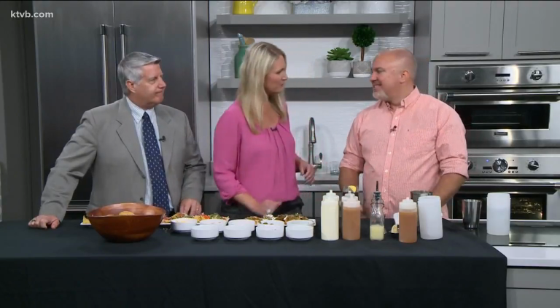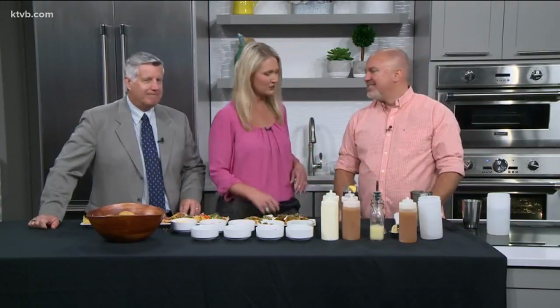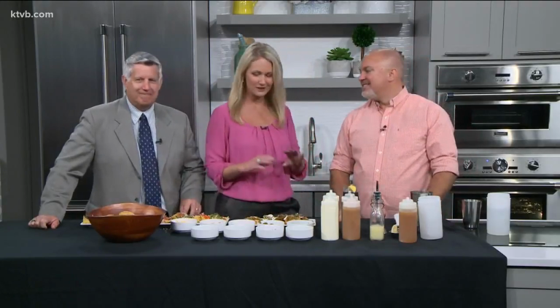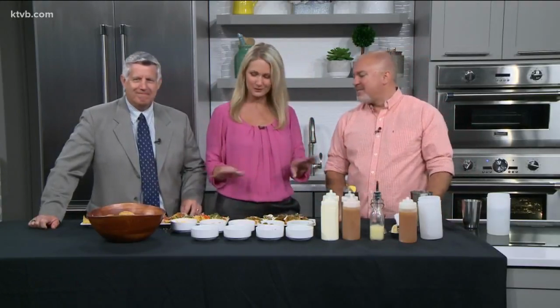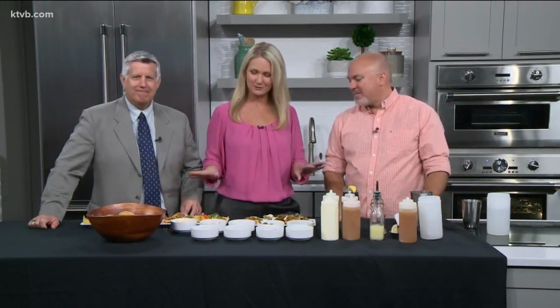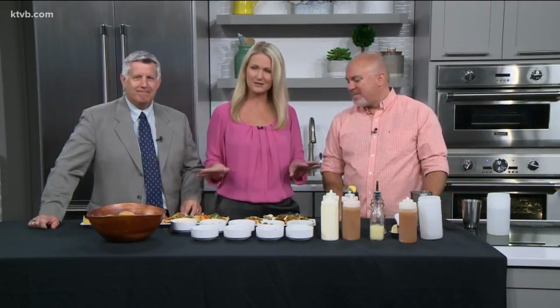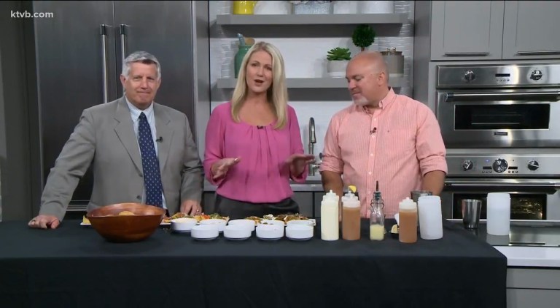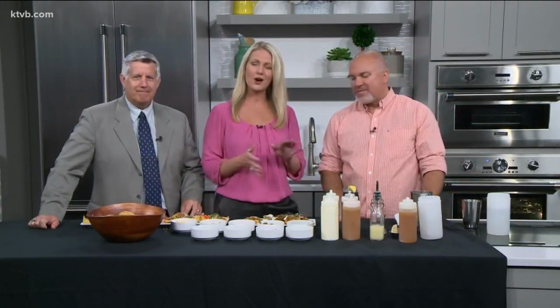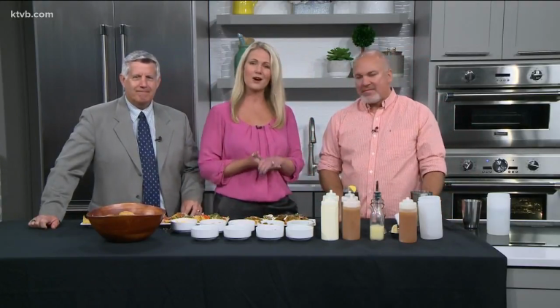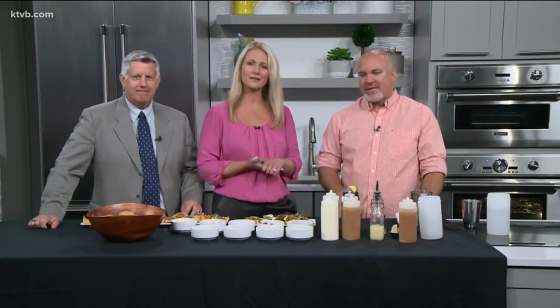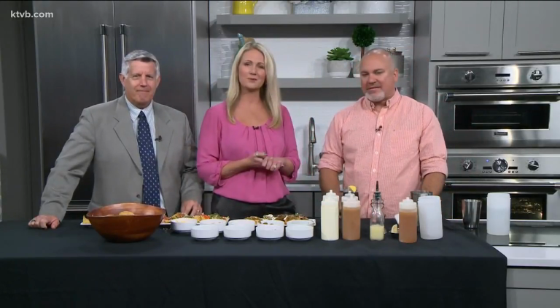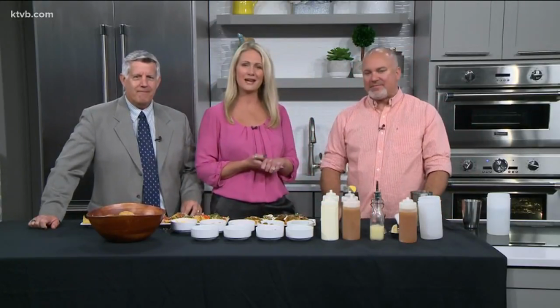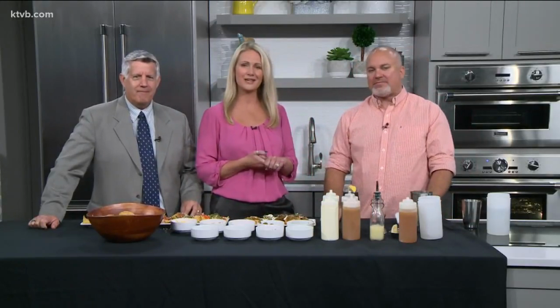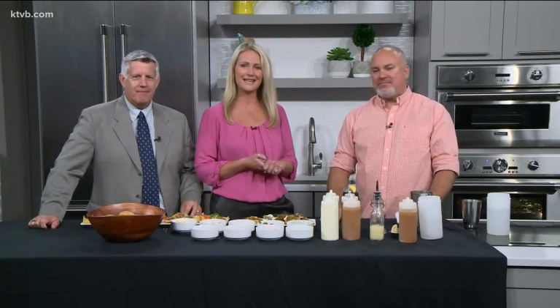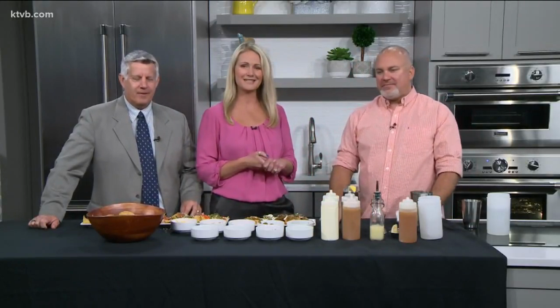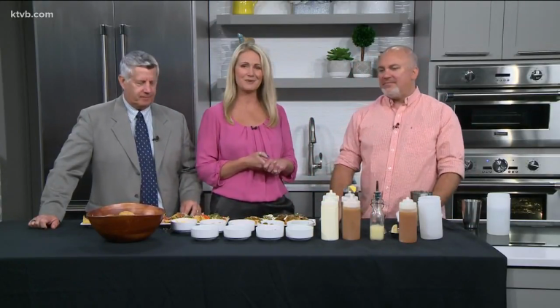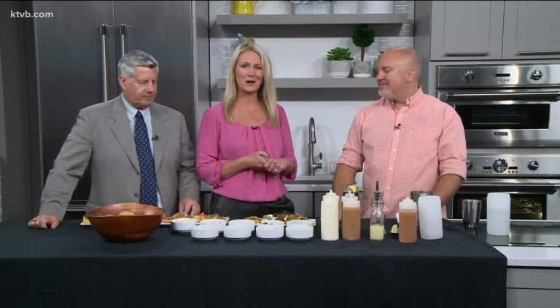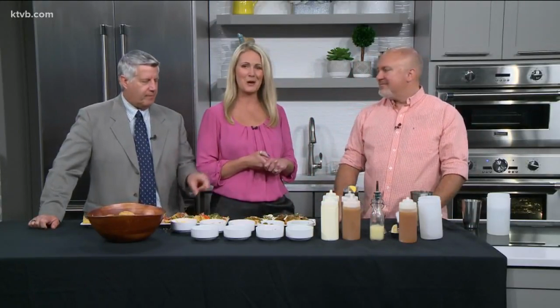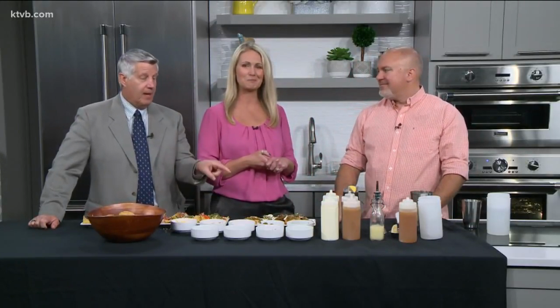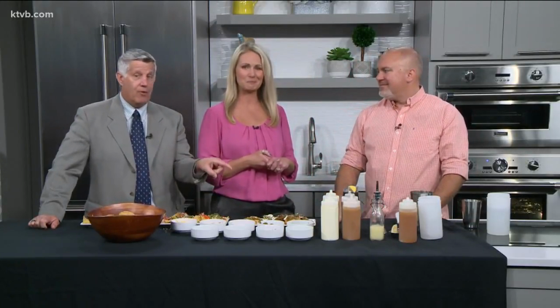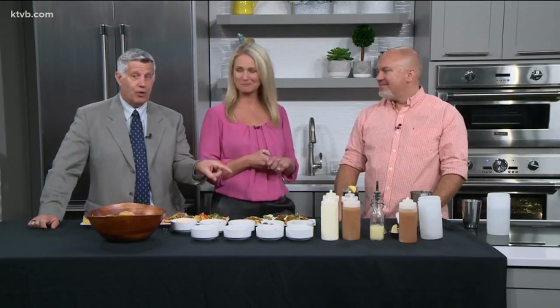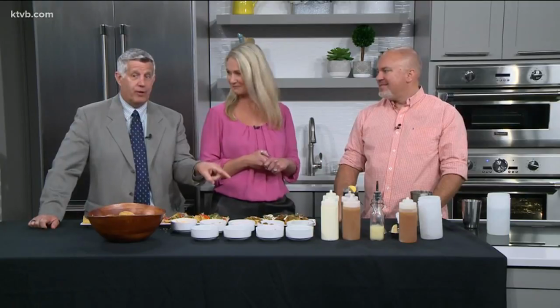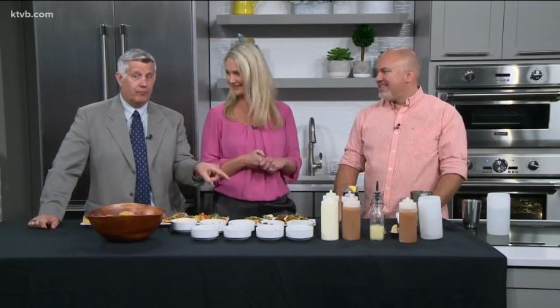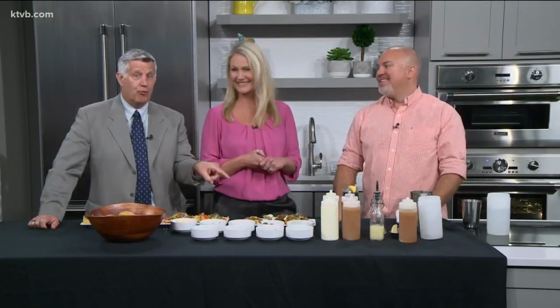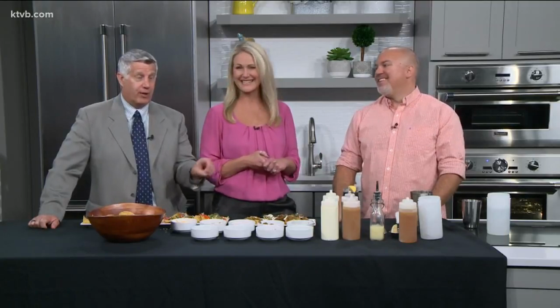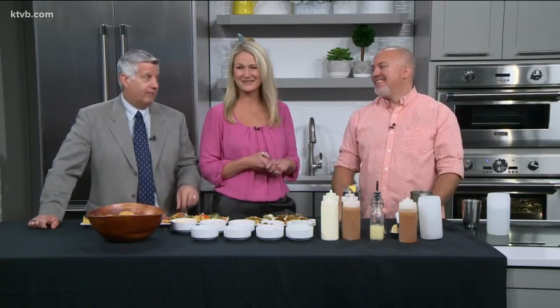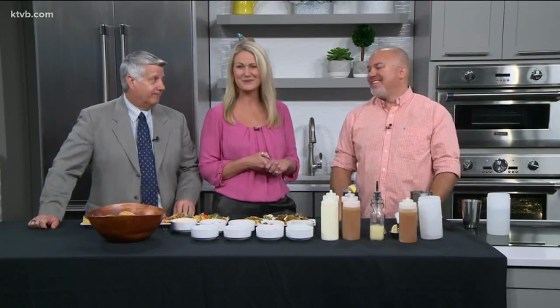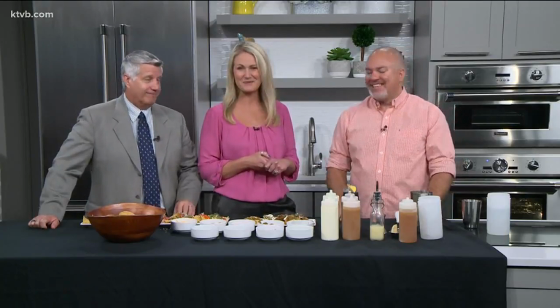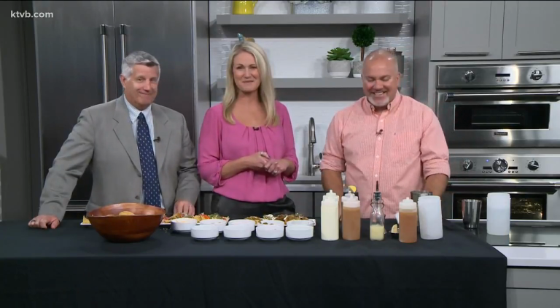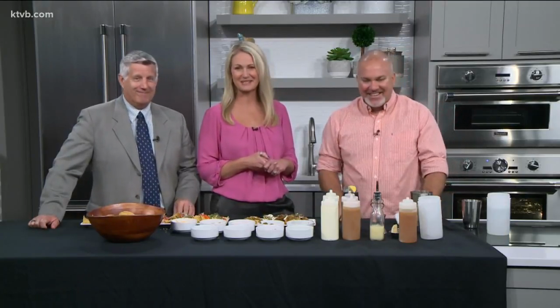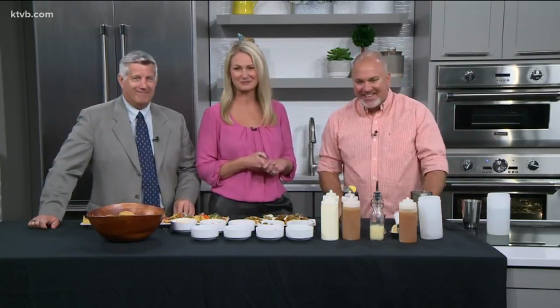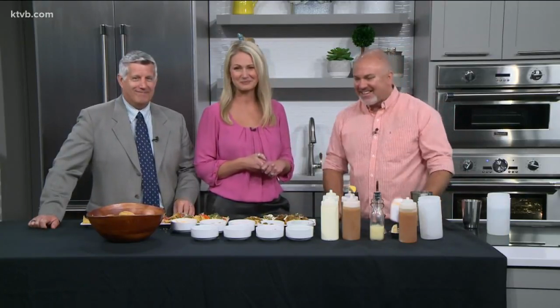Thanks, Brian, for being here. These recipes are online right now at KTVB.com. Really good. We'll be right back.